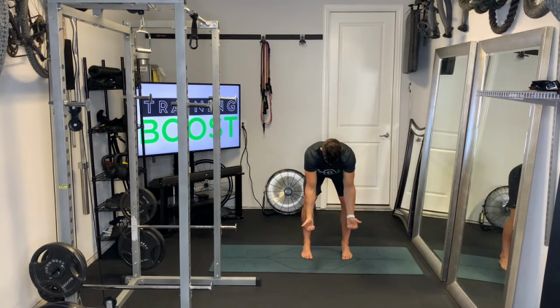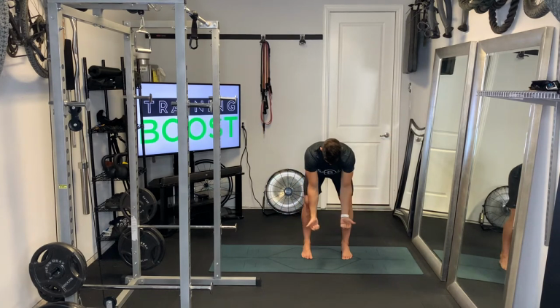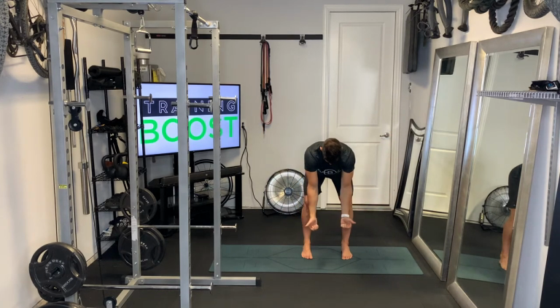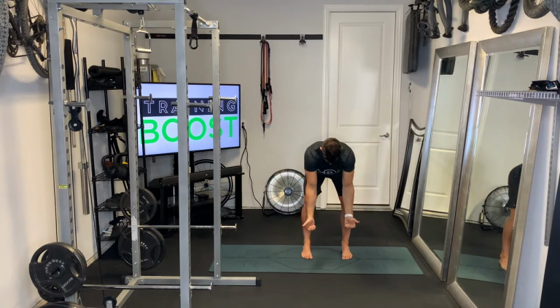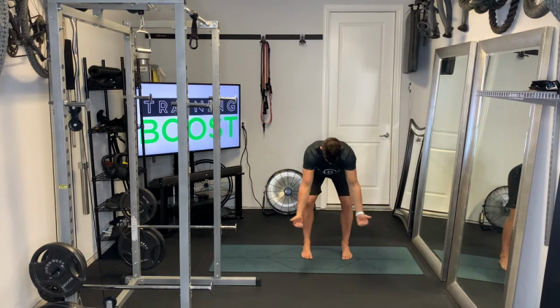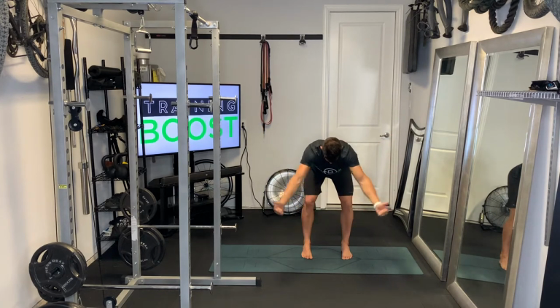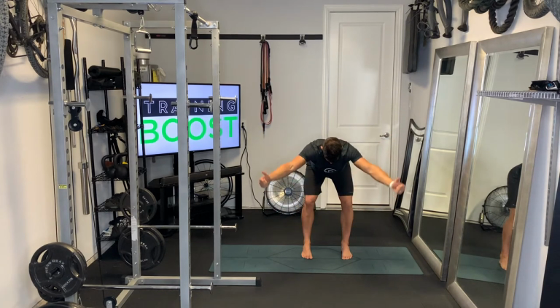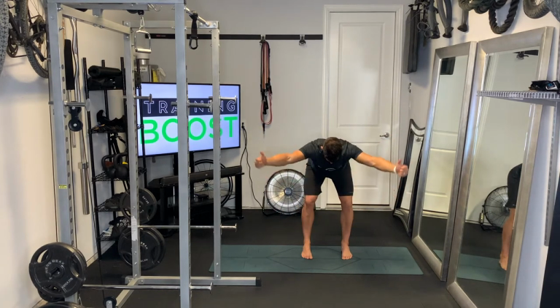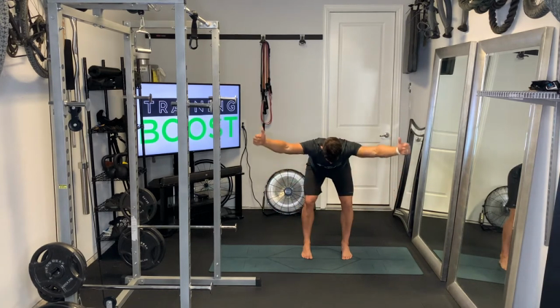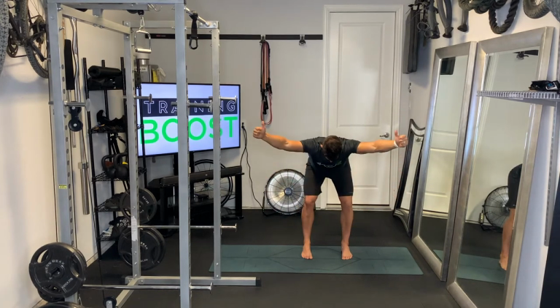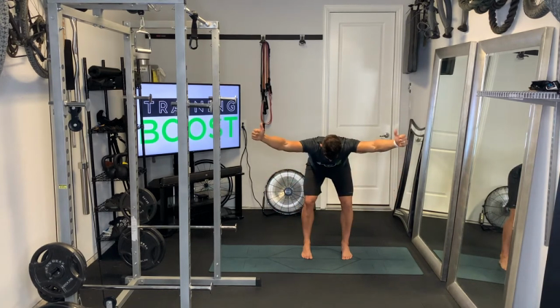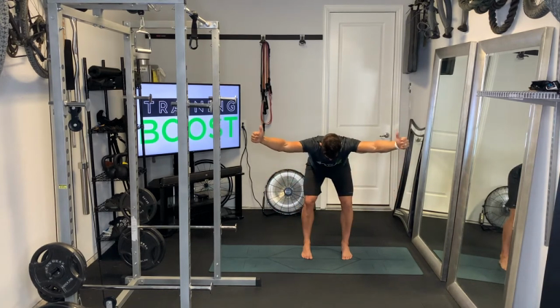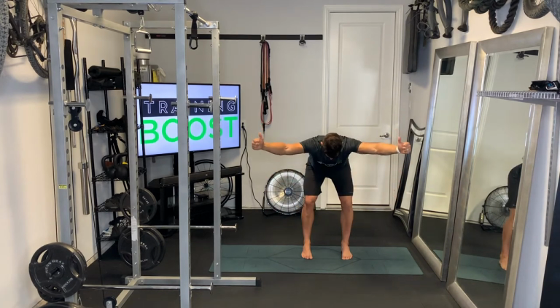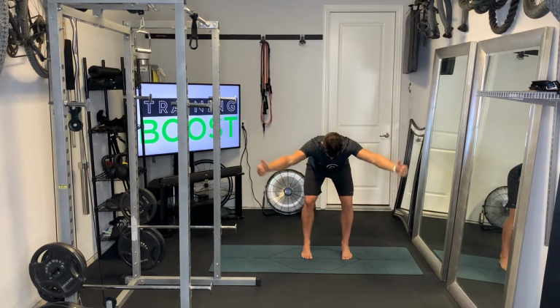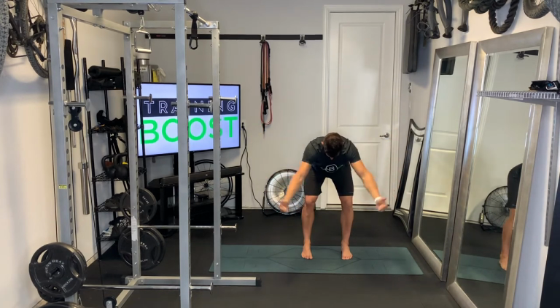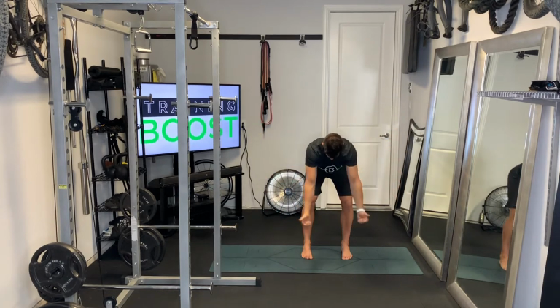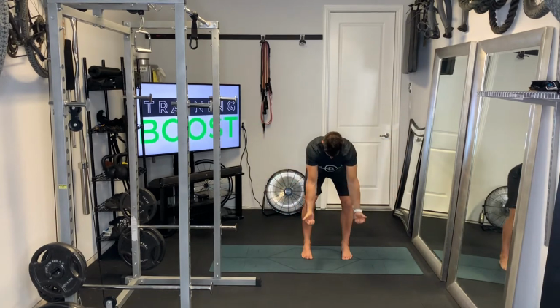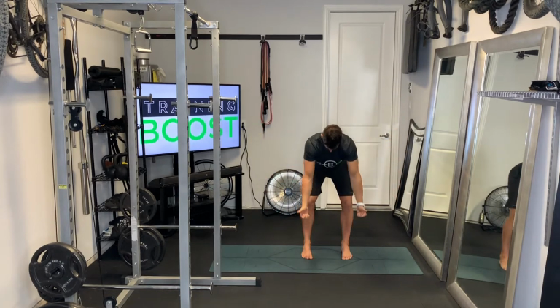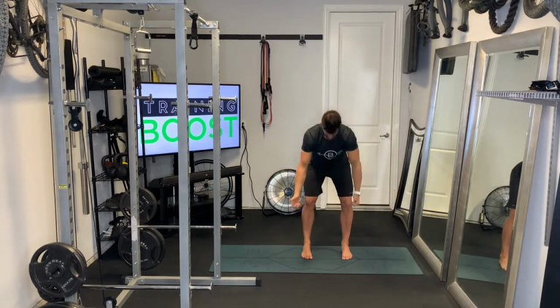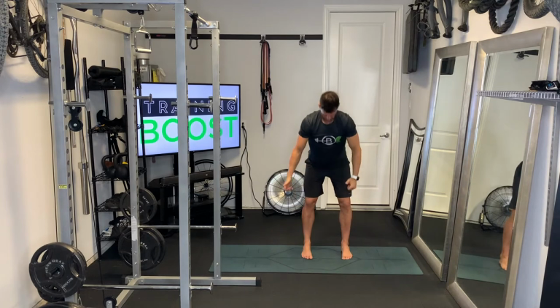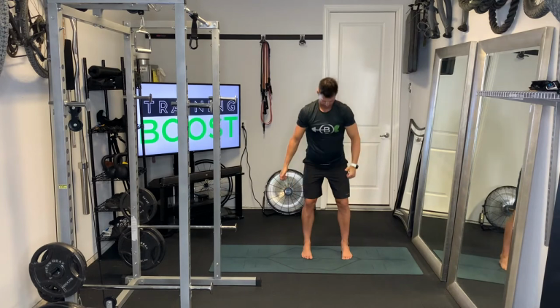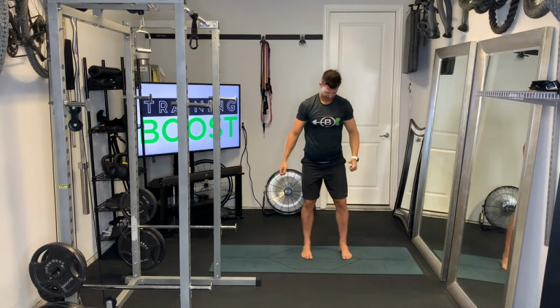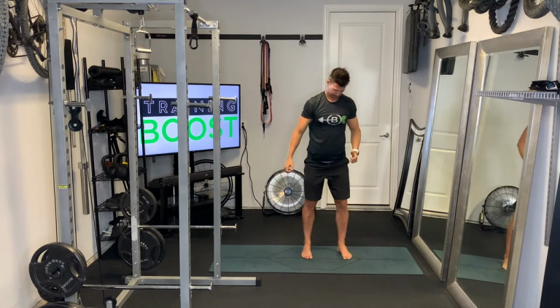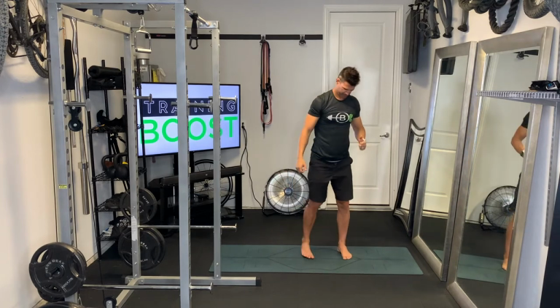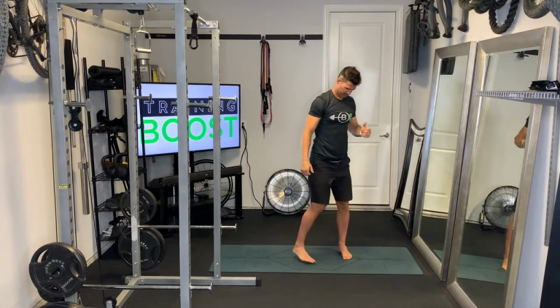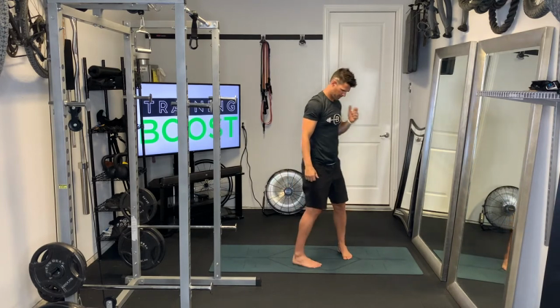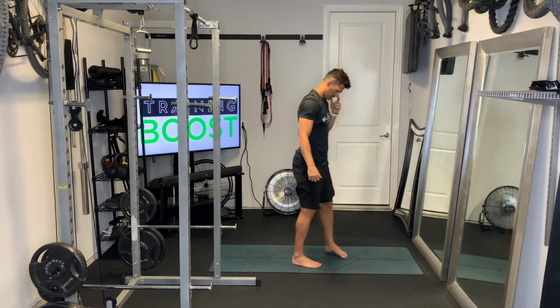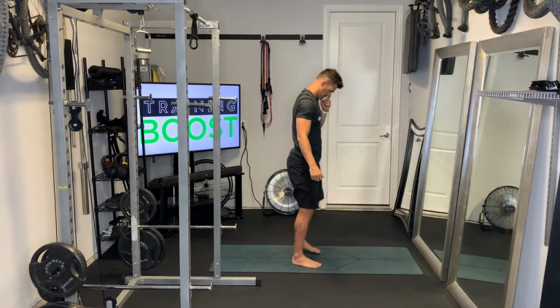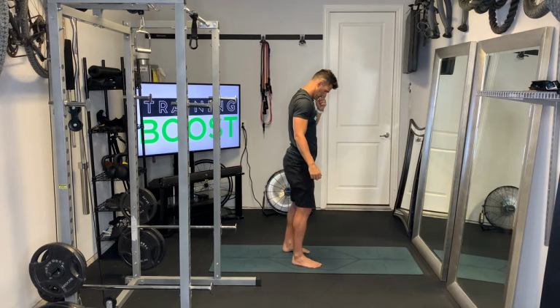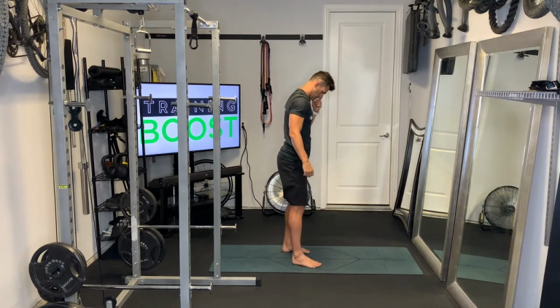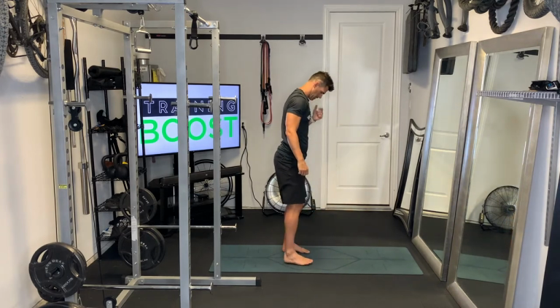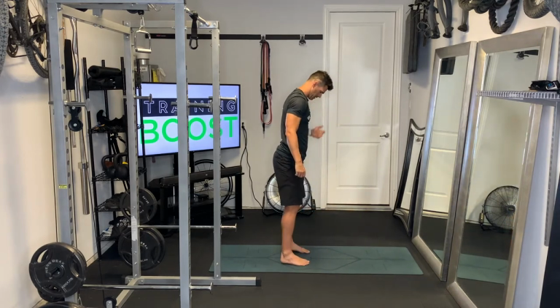Make sure you keep that neck and head neutral, back nice and flat, and shoulder blades coming together. That was the Y.